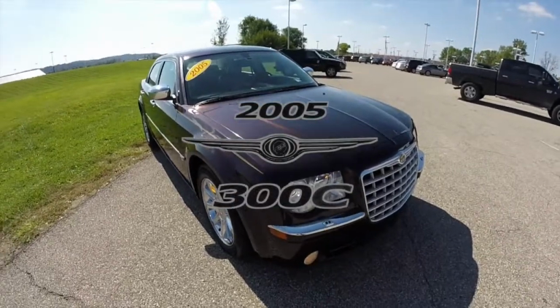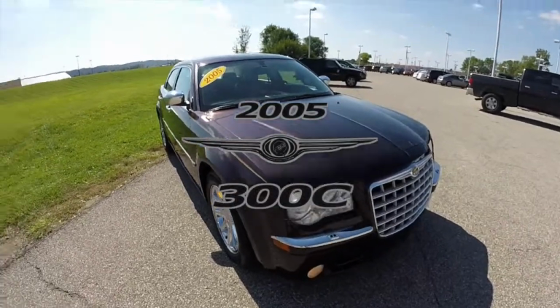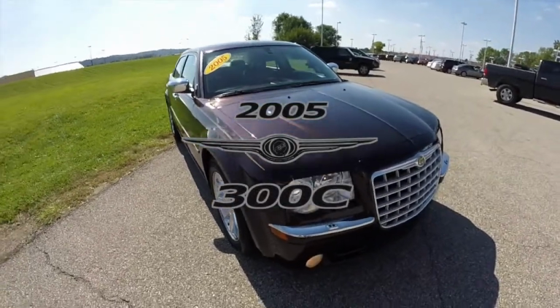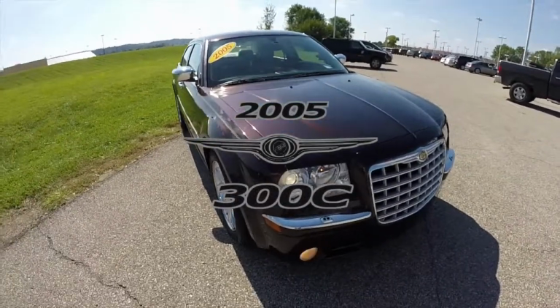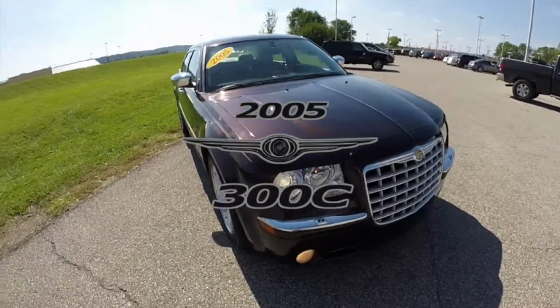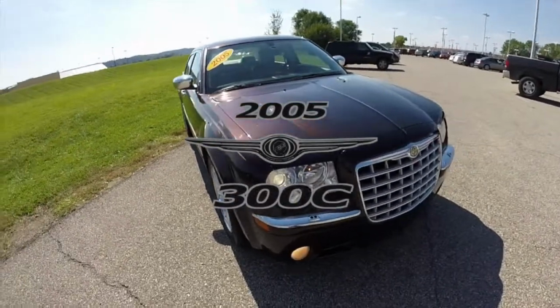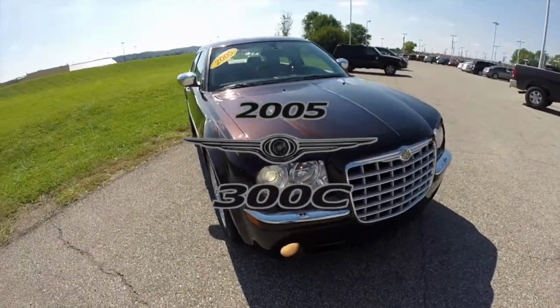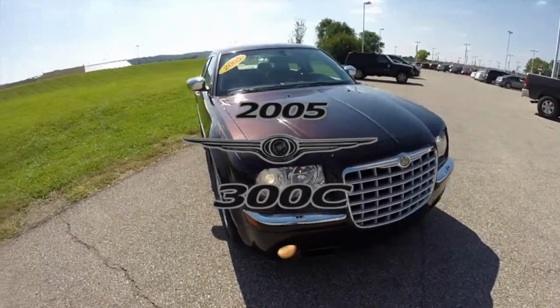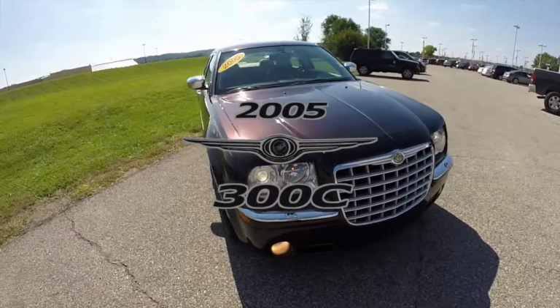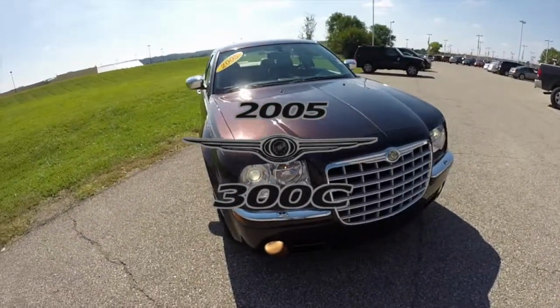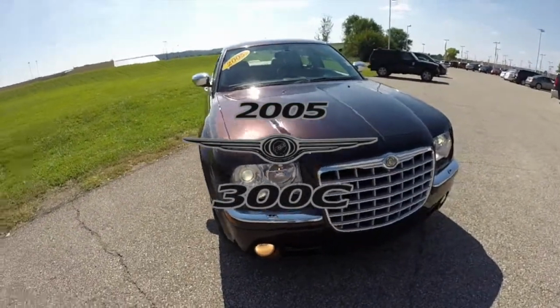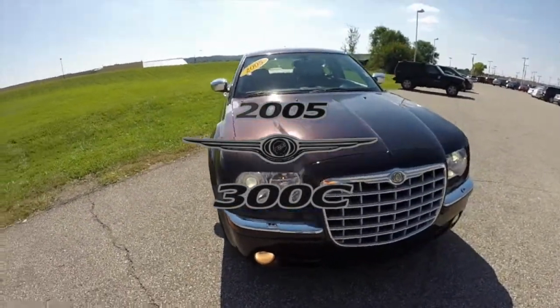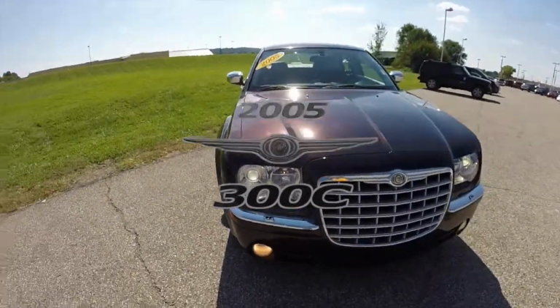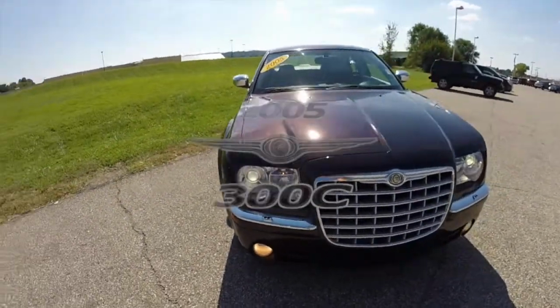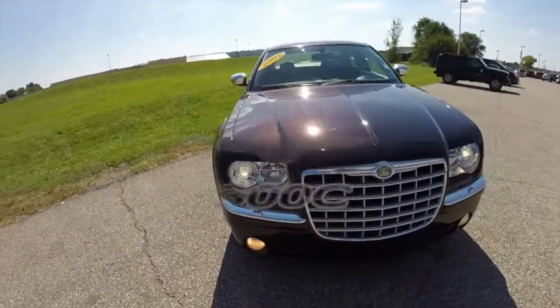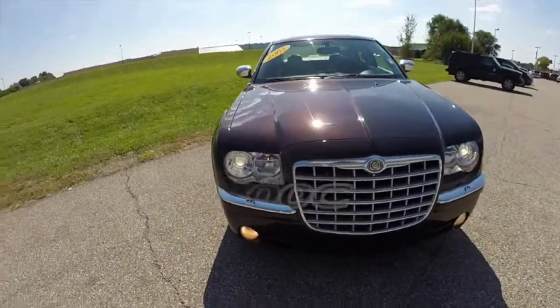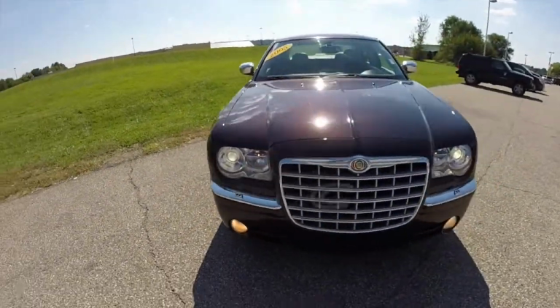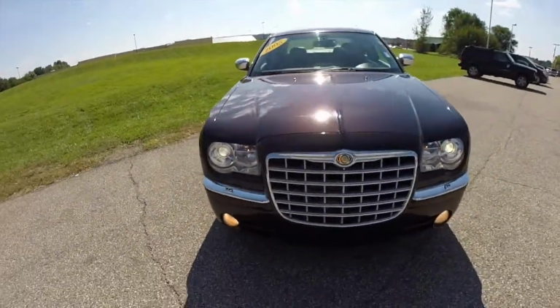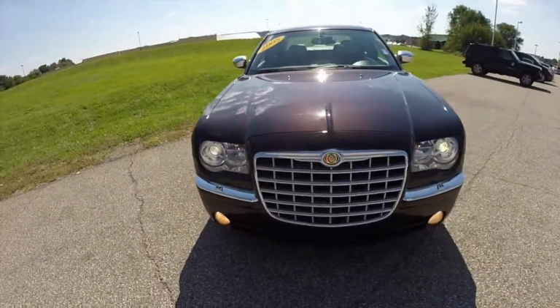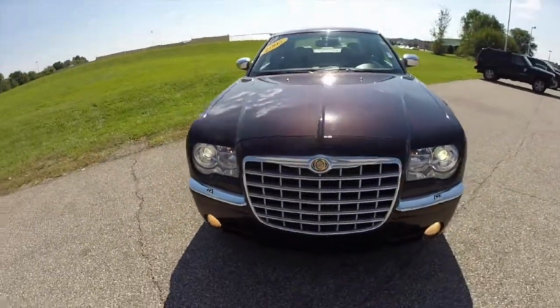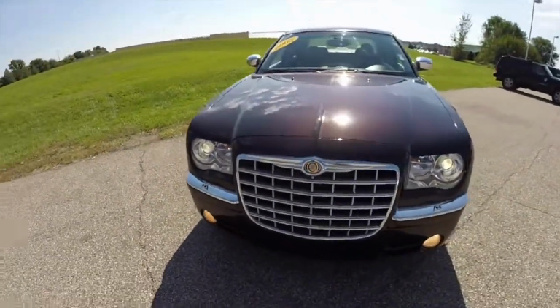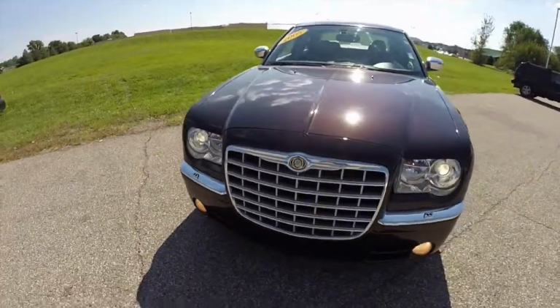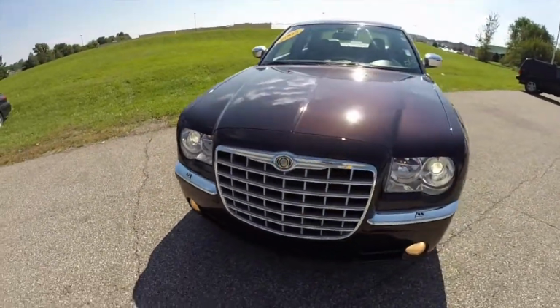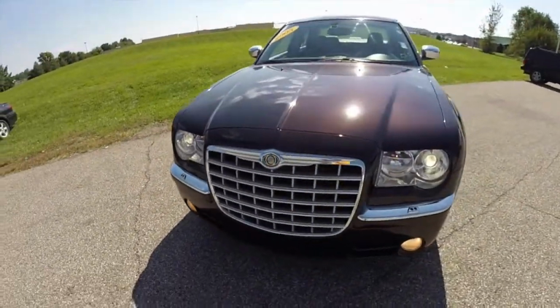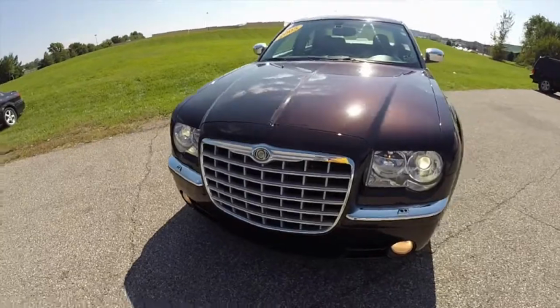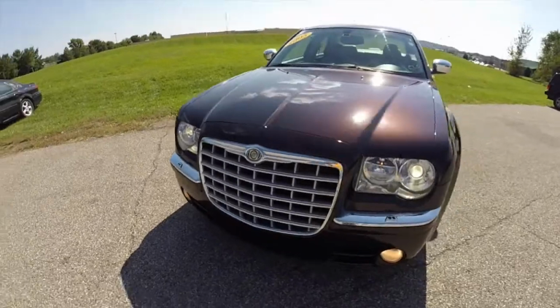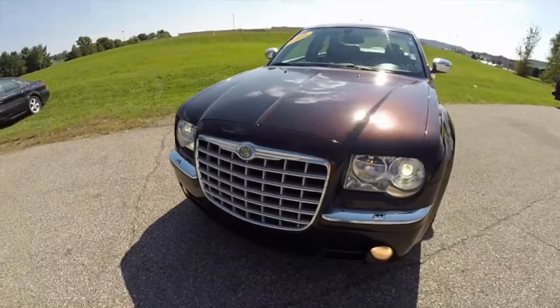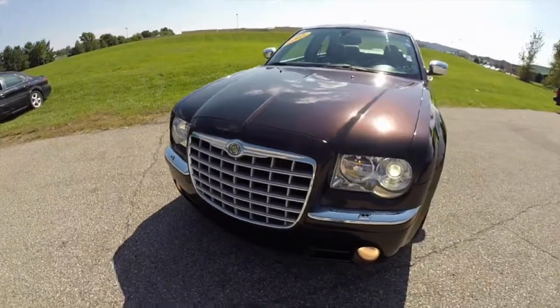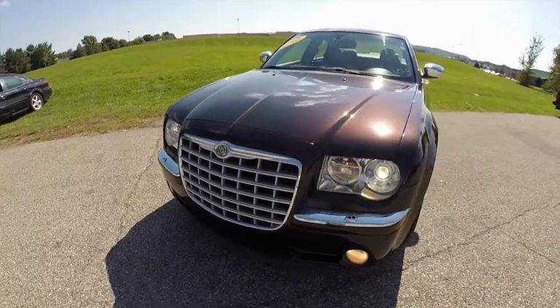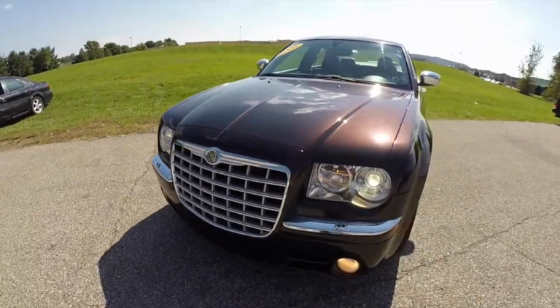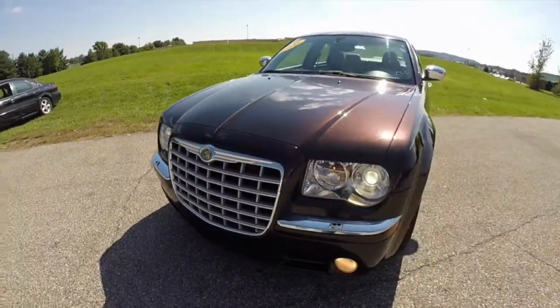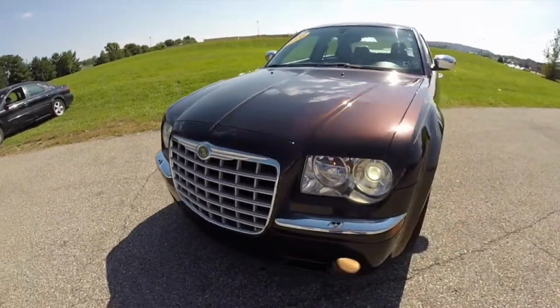Hello everyone. Today we're going to take a quick walk around look at this 2005 Chrysler 300C.